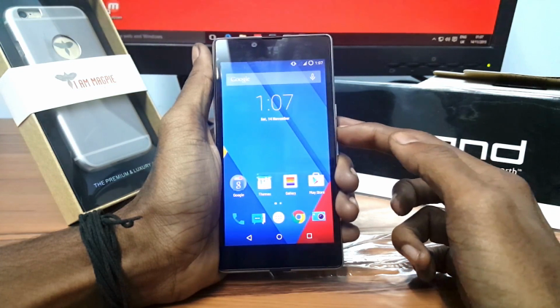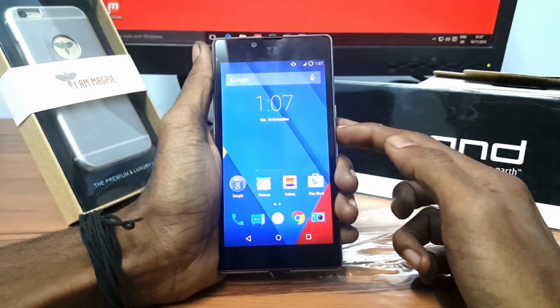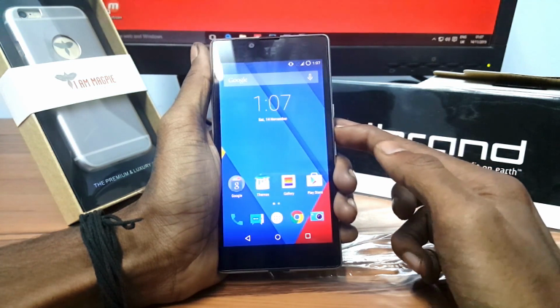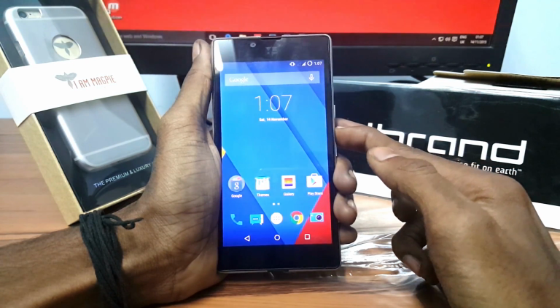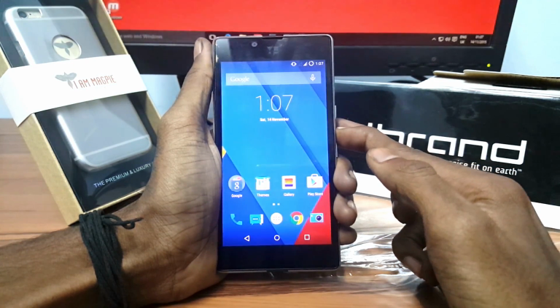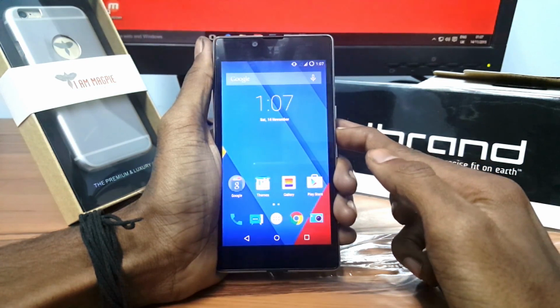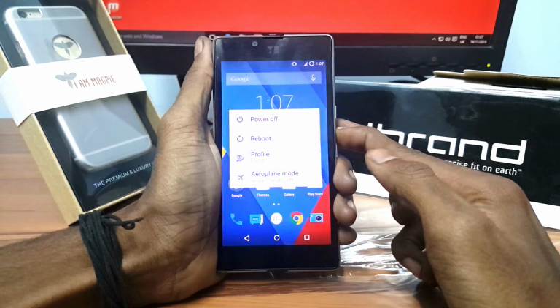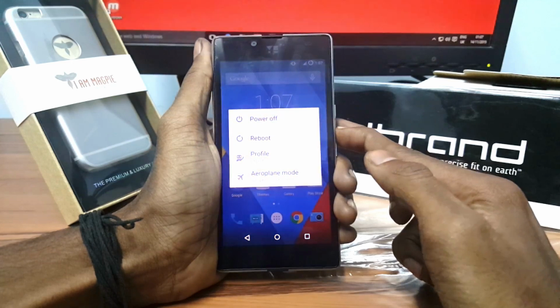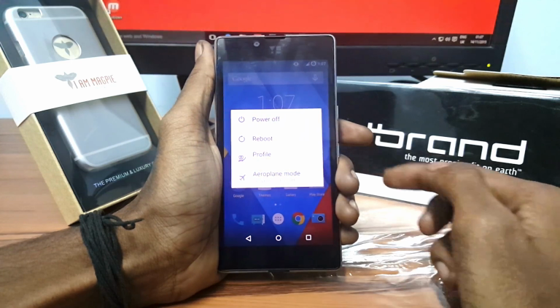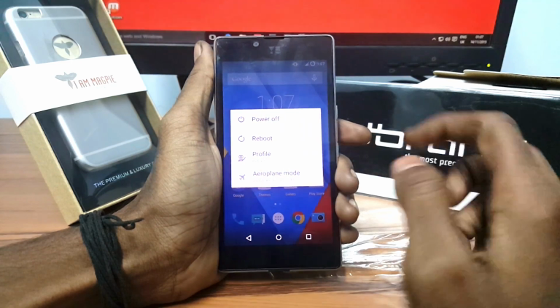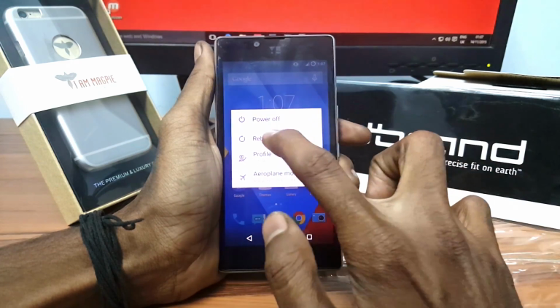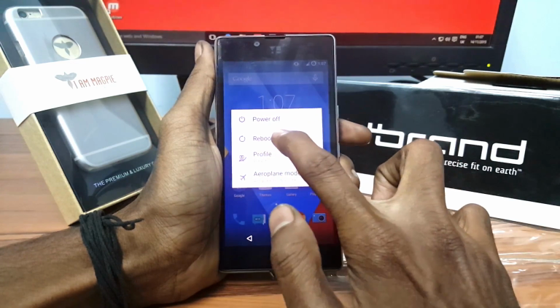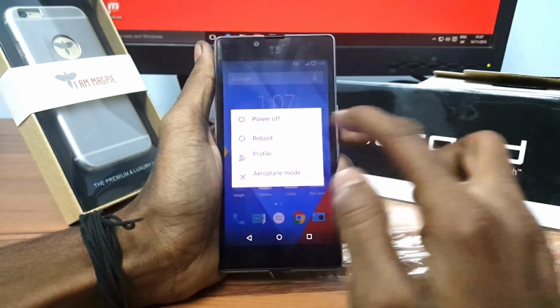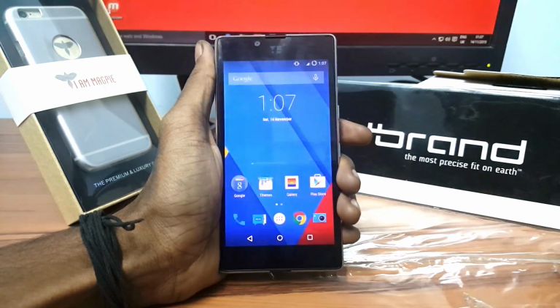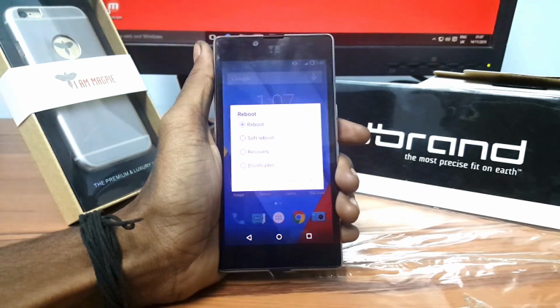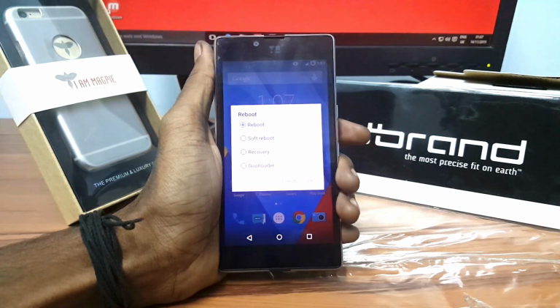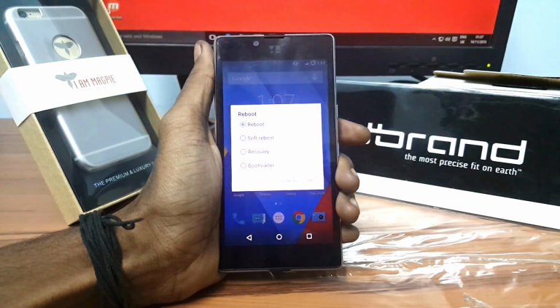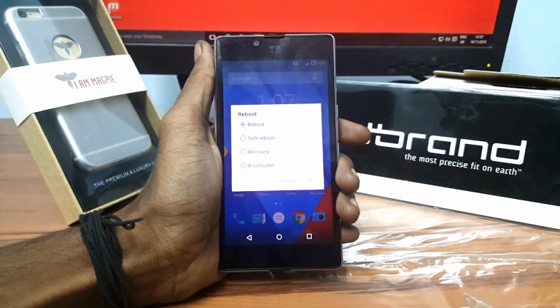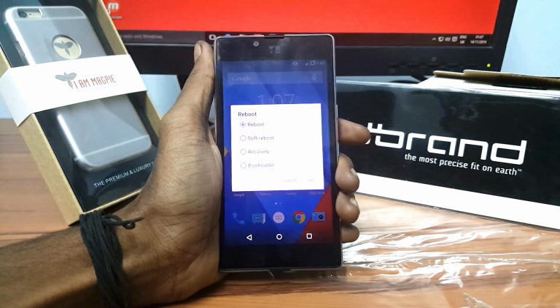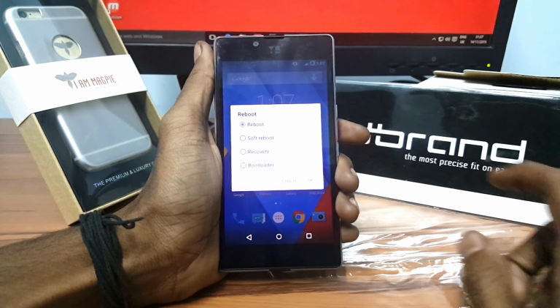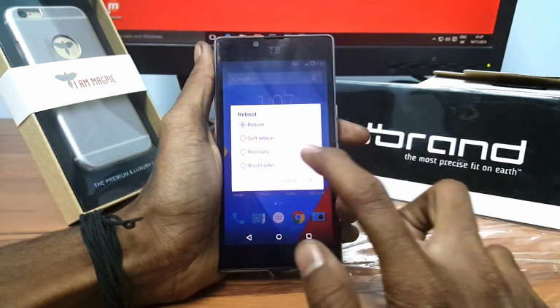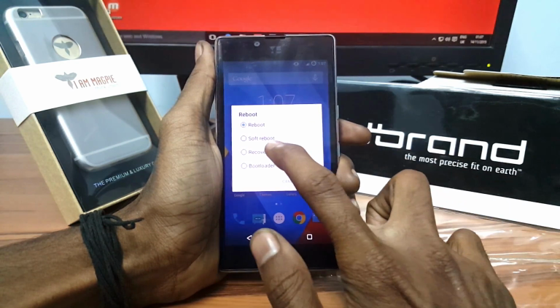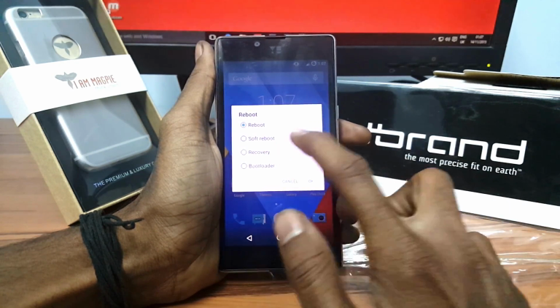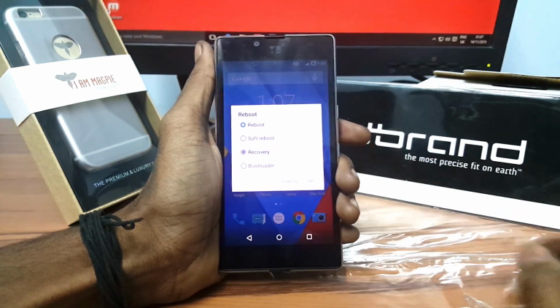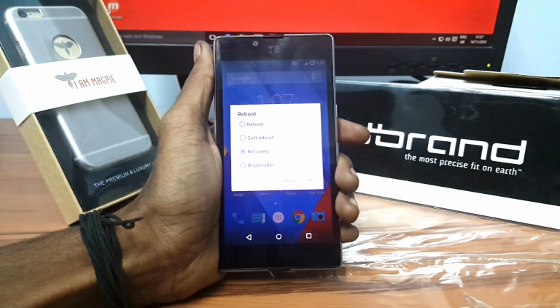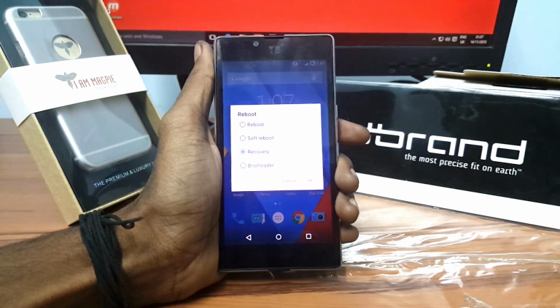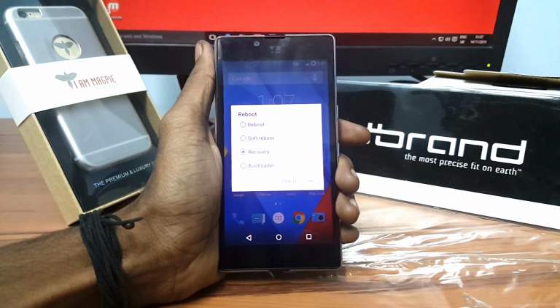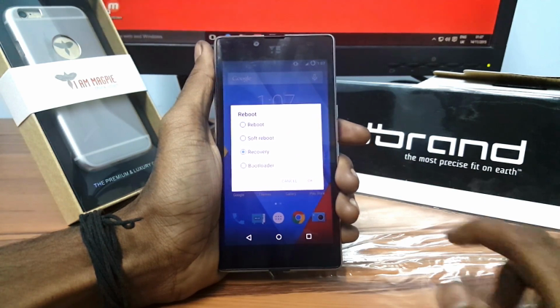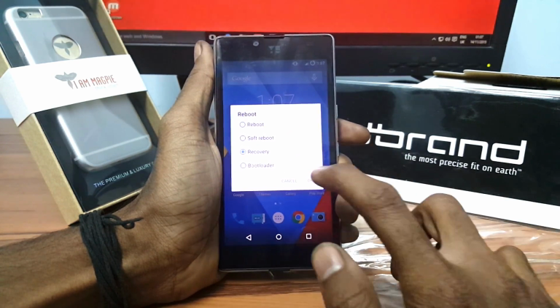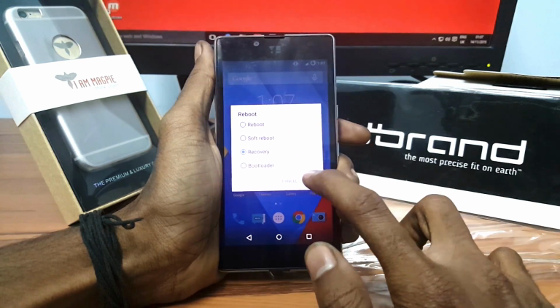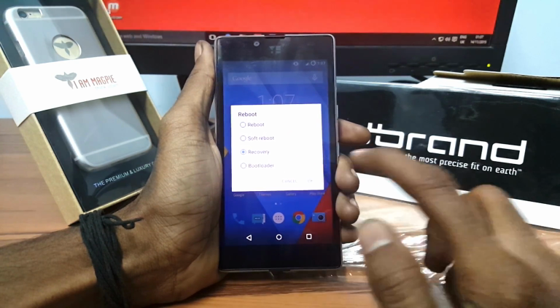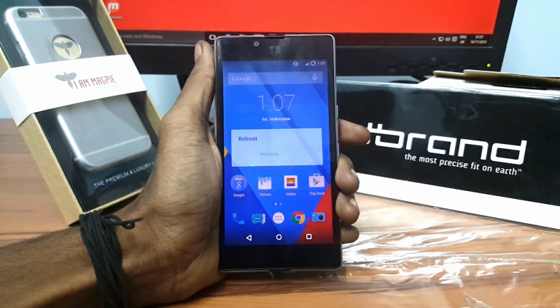Long press the power button, select reboot, select recovery, and click OK.